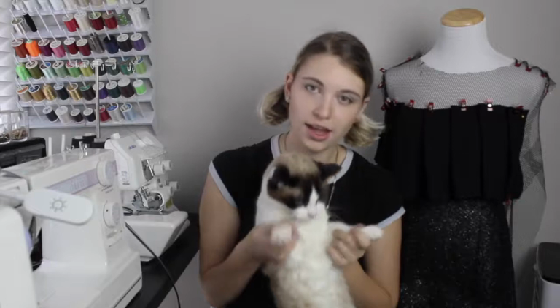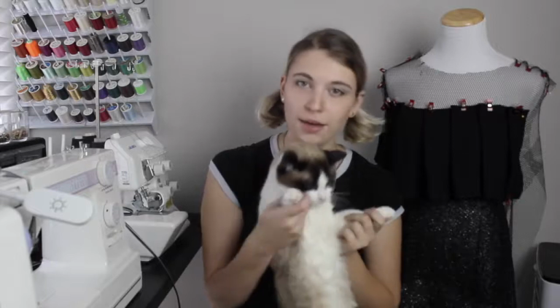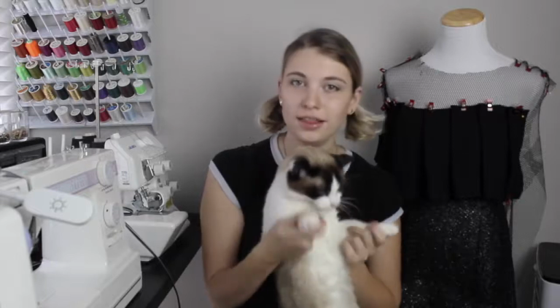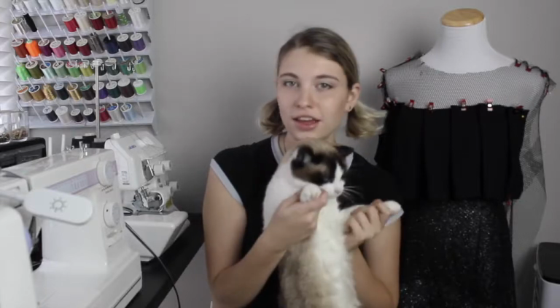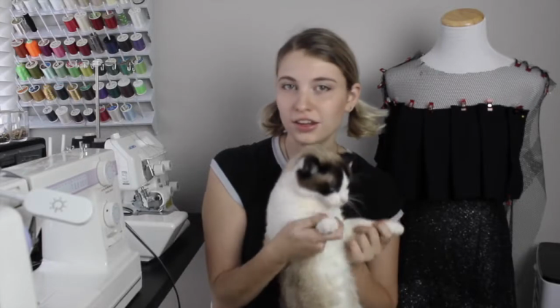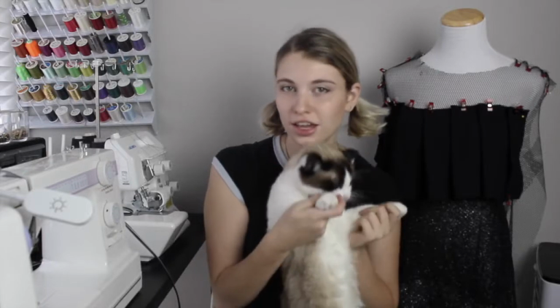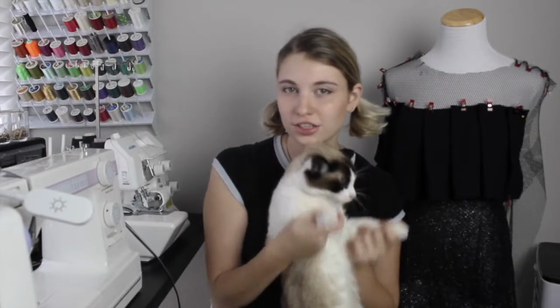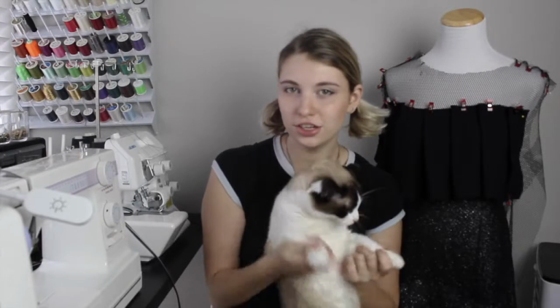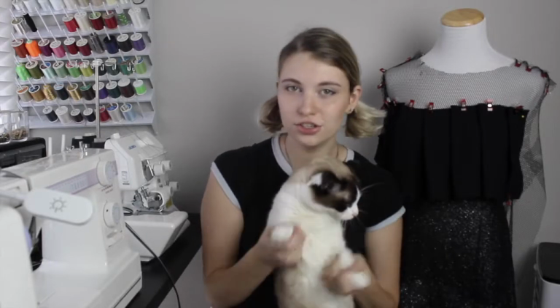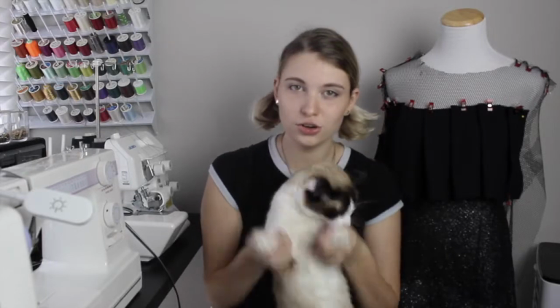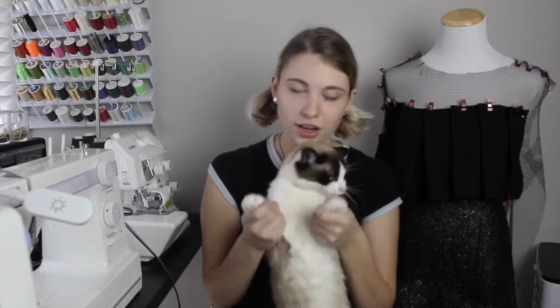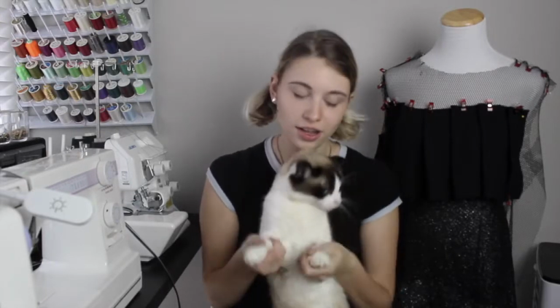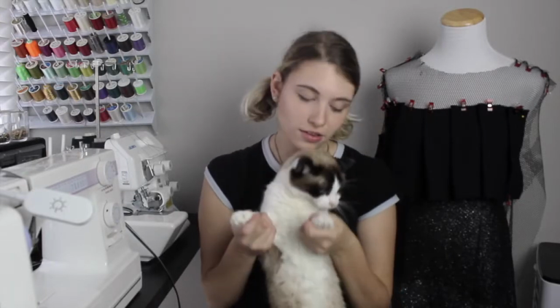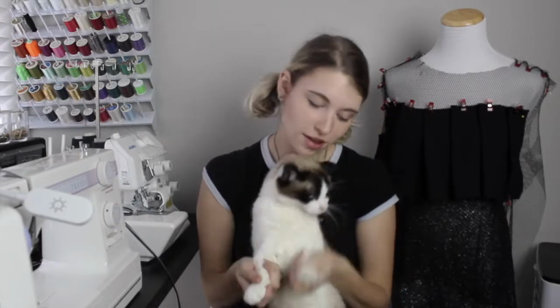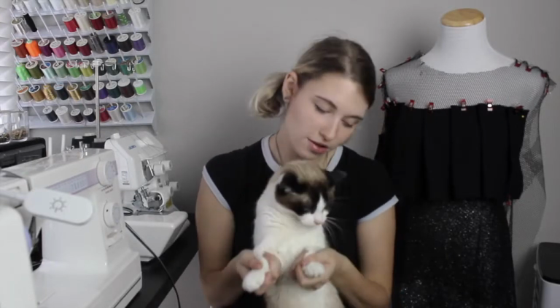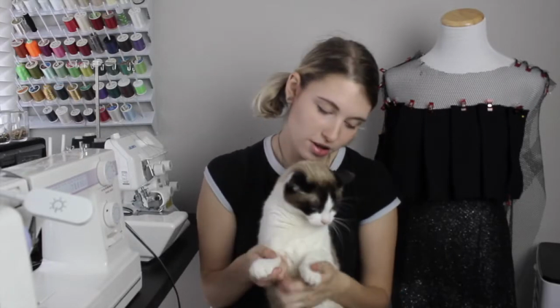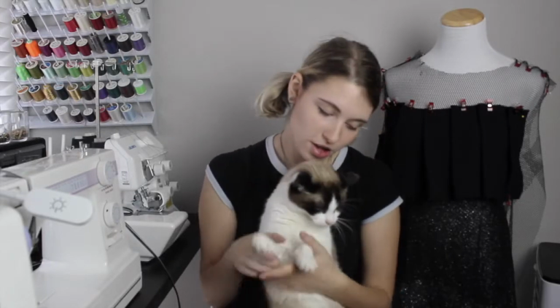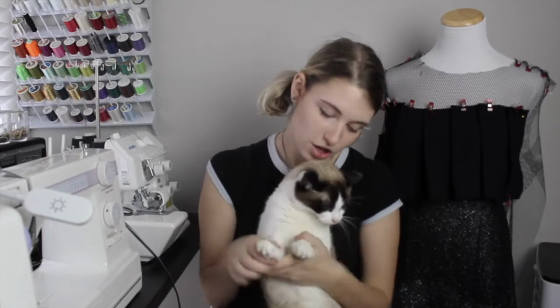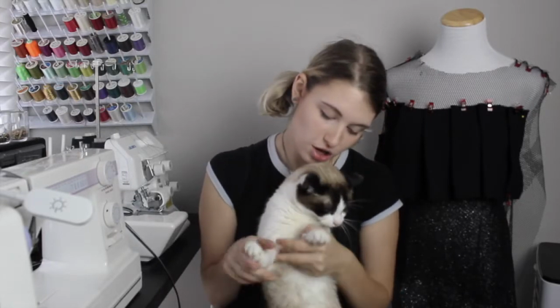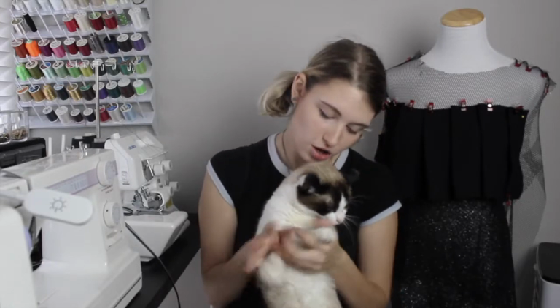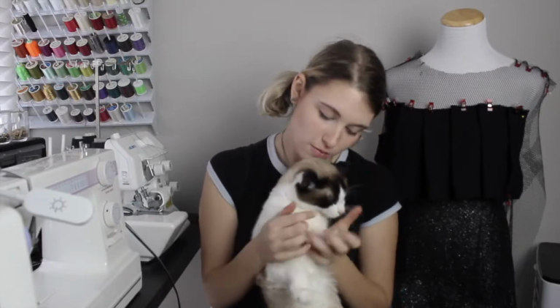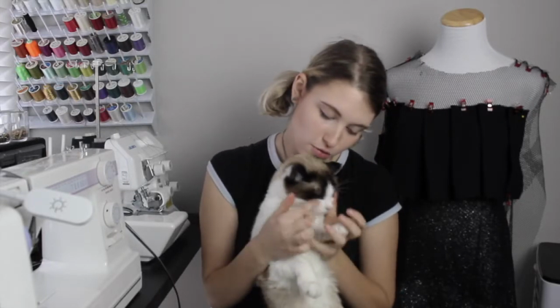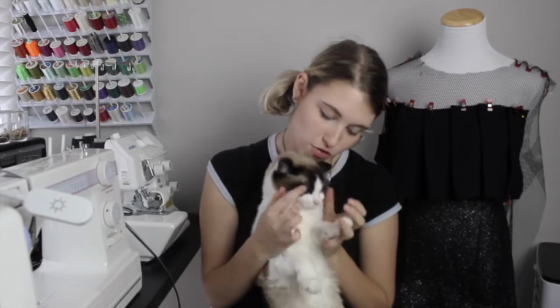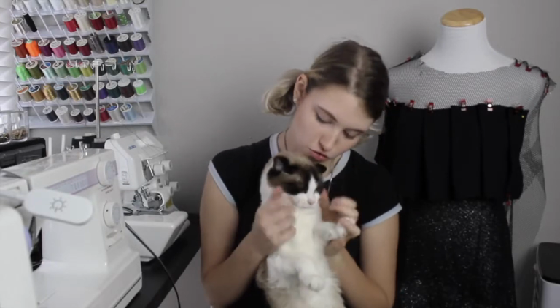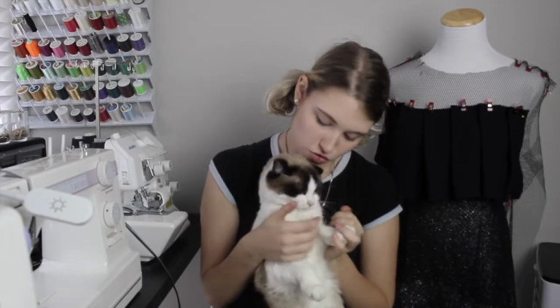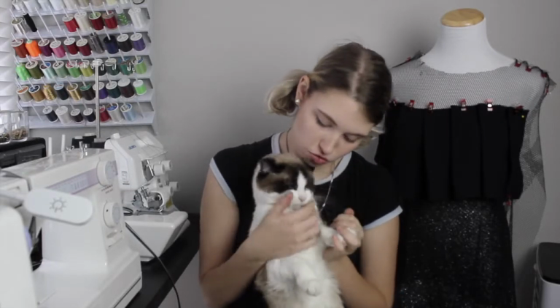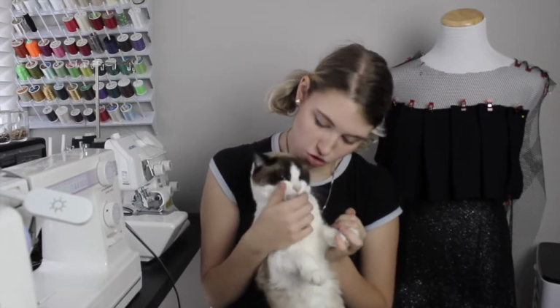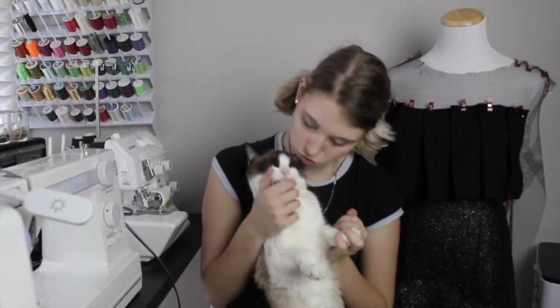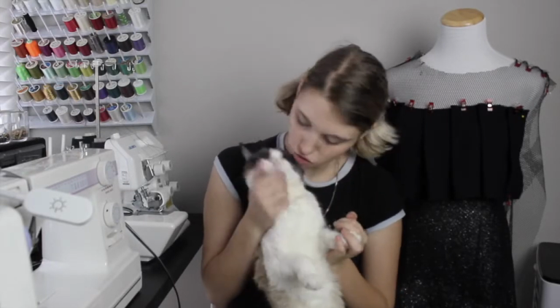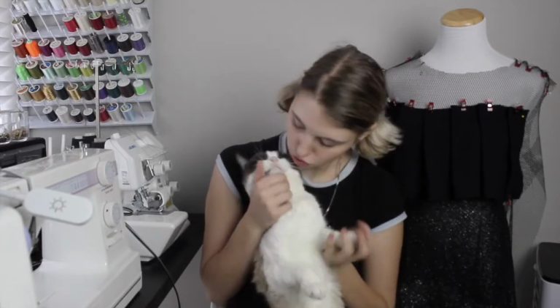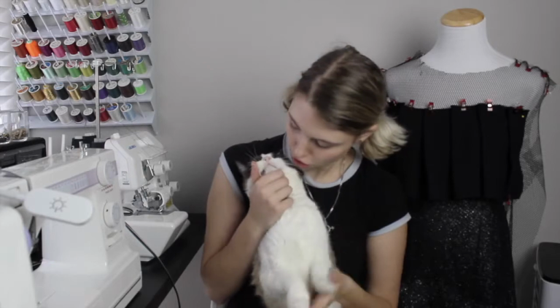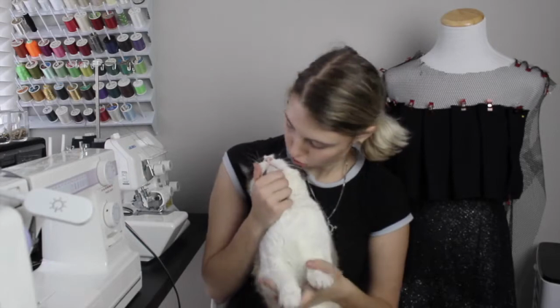I'm a little kitten, short and stout. Here are my whiskers, here is my snout.